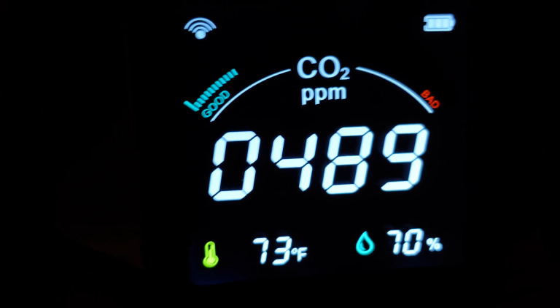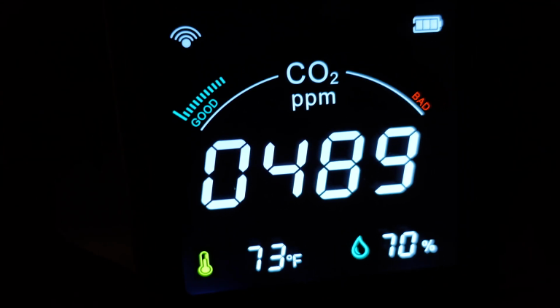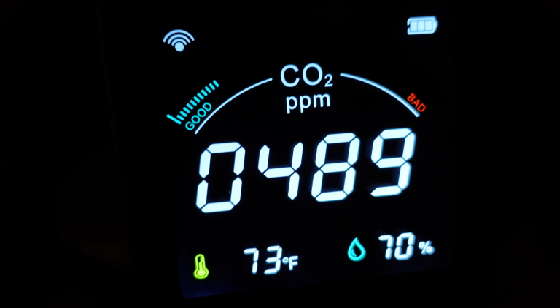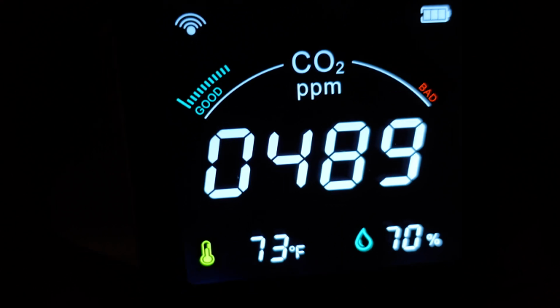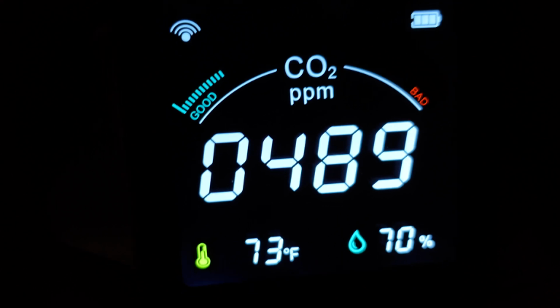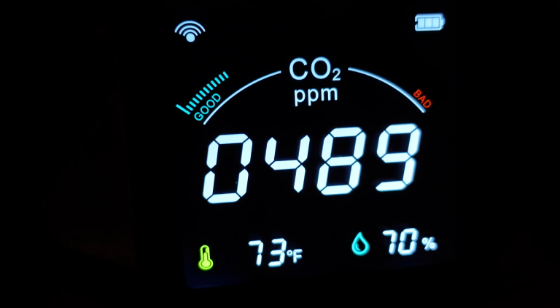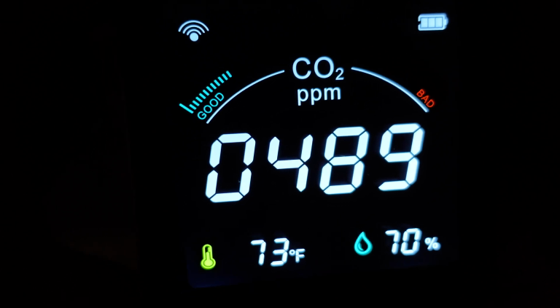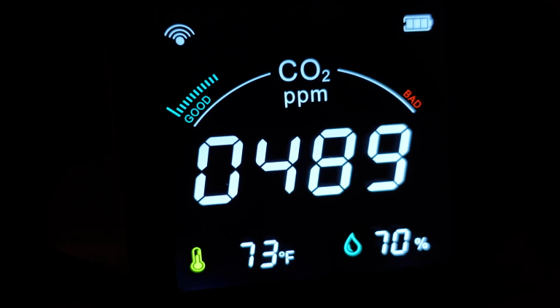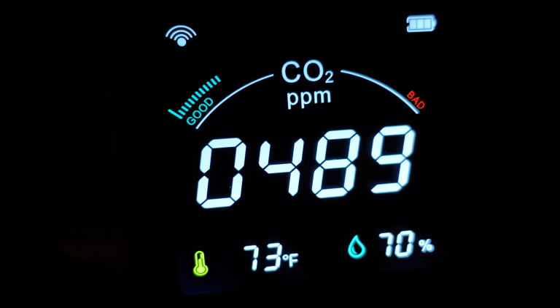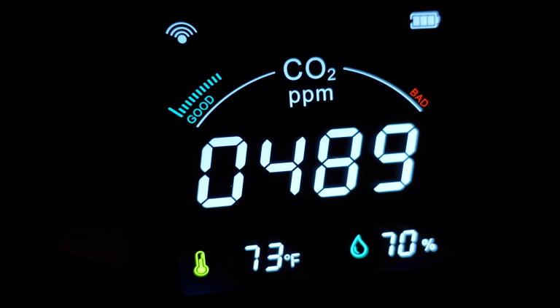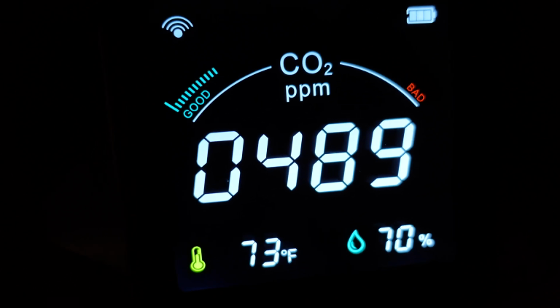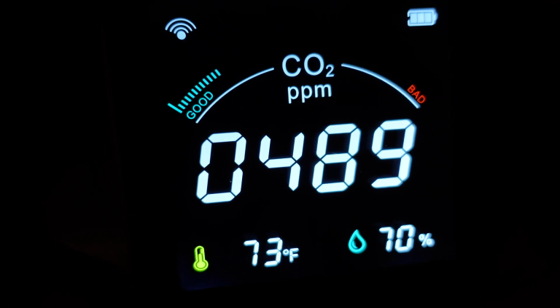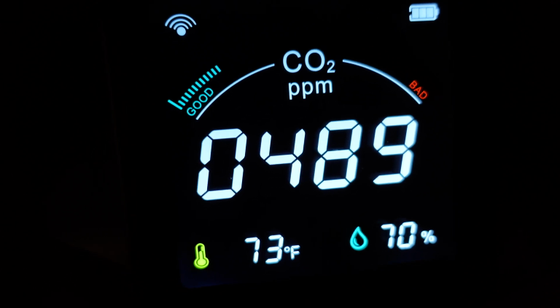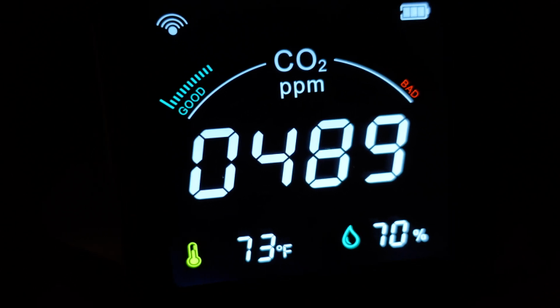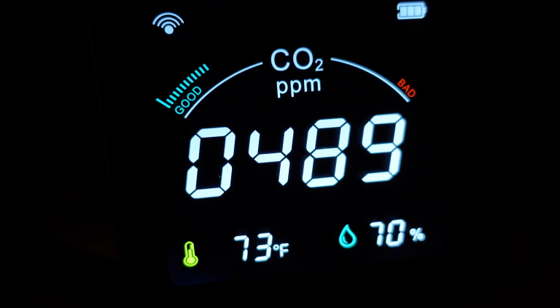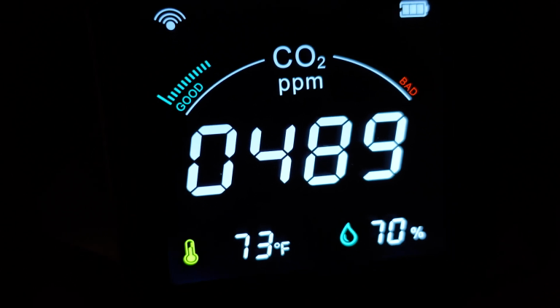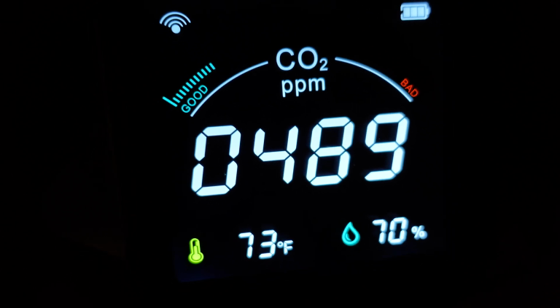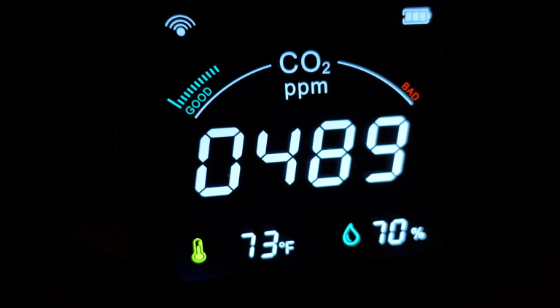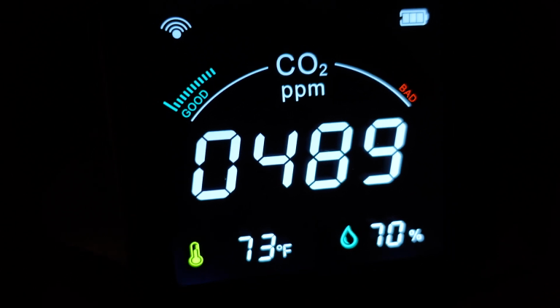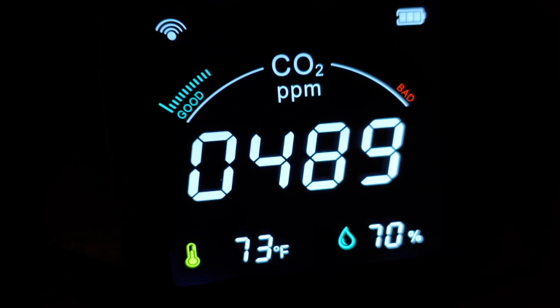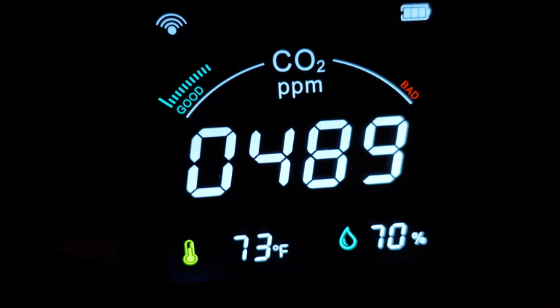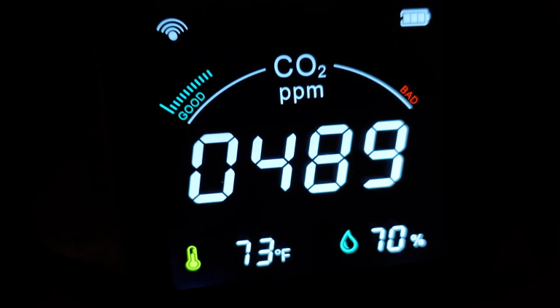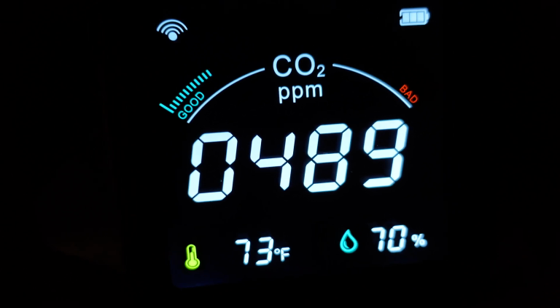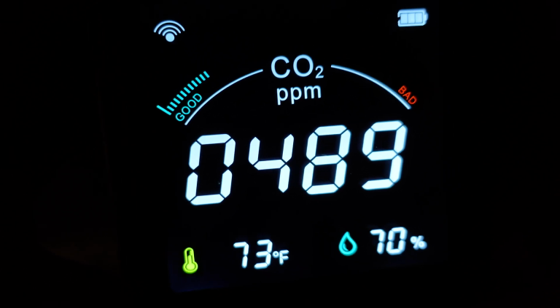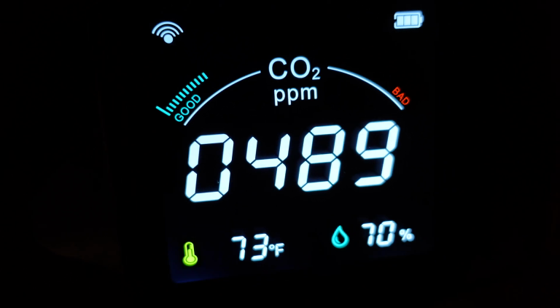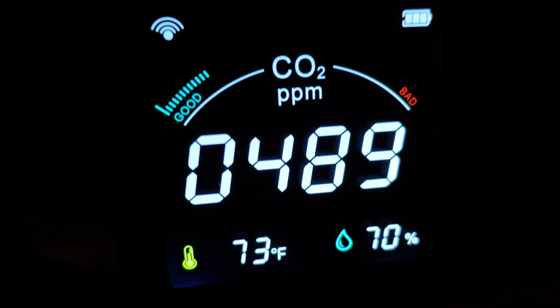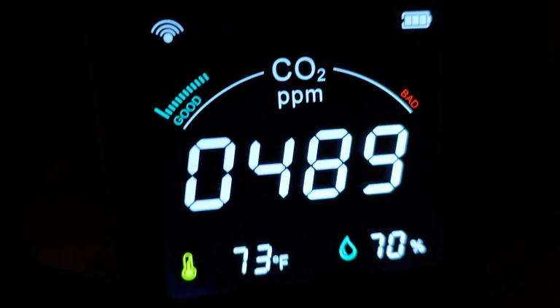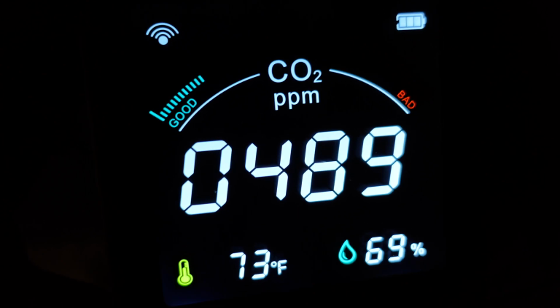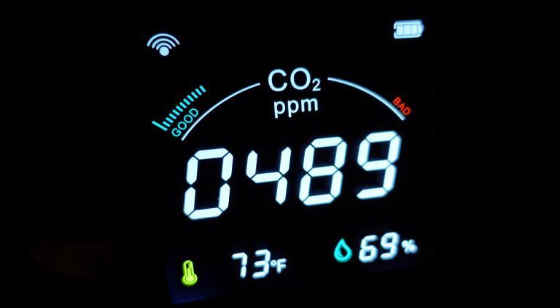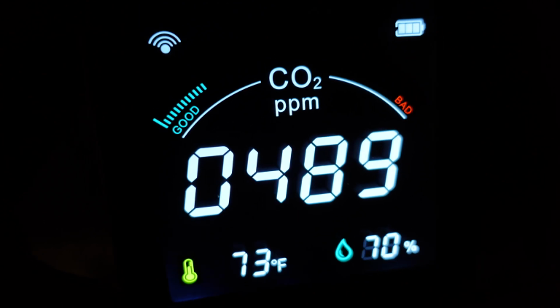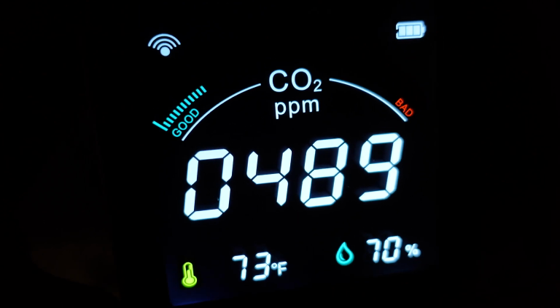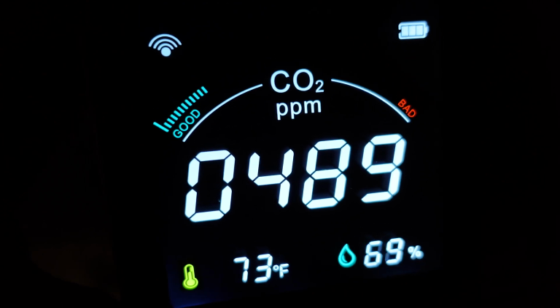Of course, pressing all three buttons at the same time enters calibration mode. That's what all the buttons do.